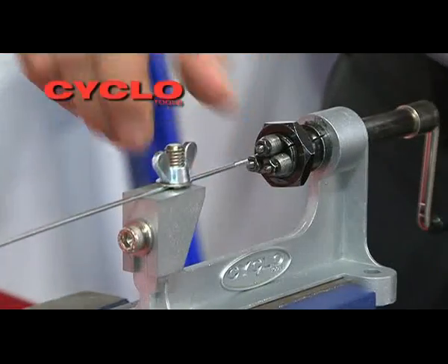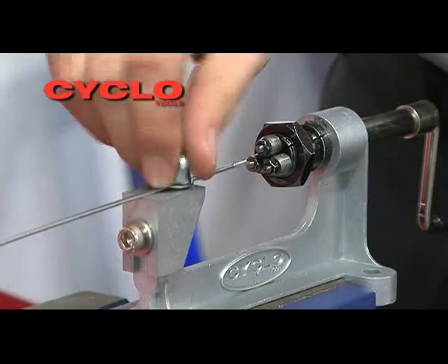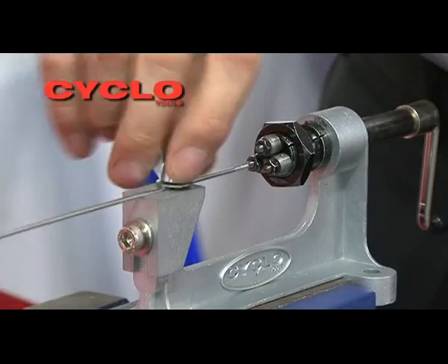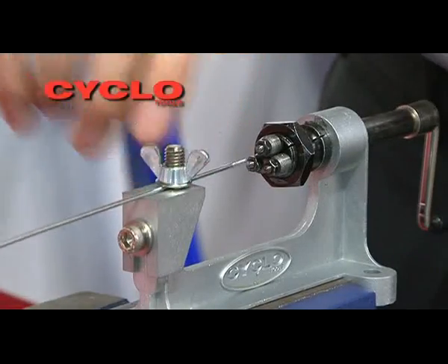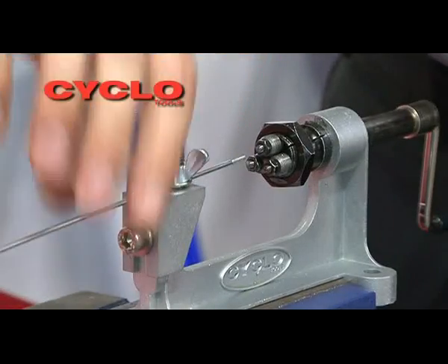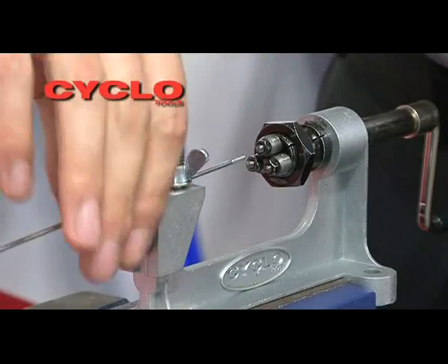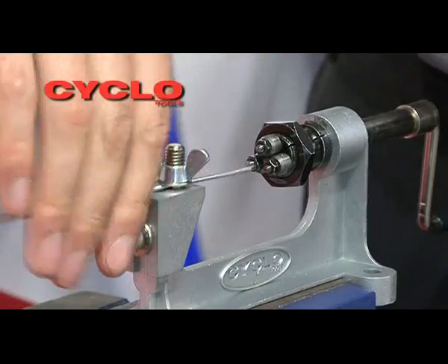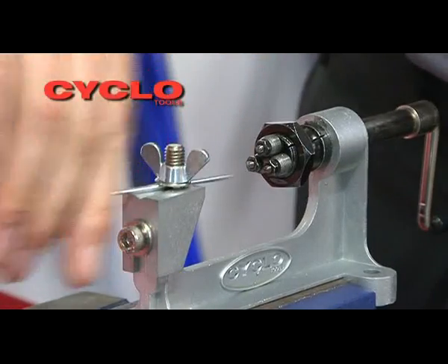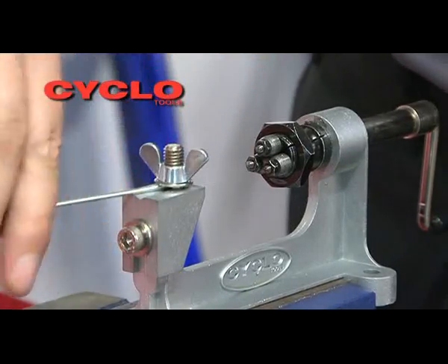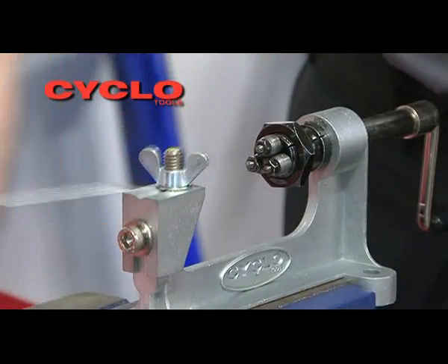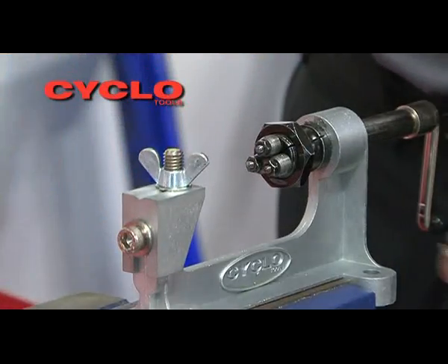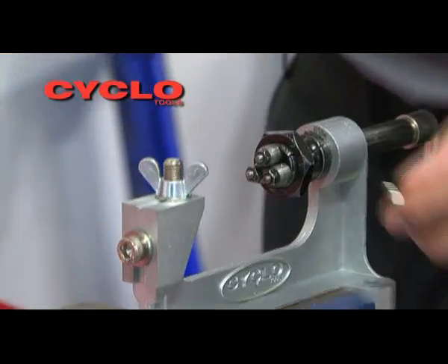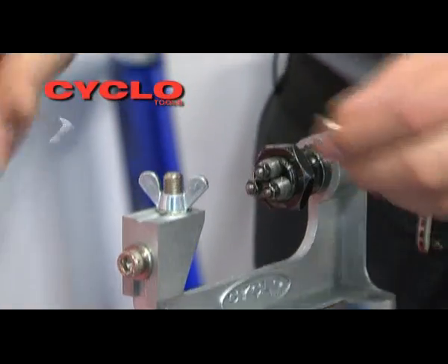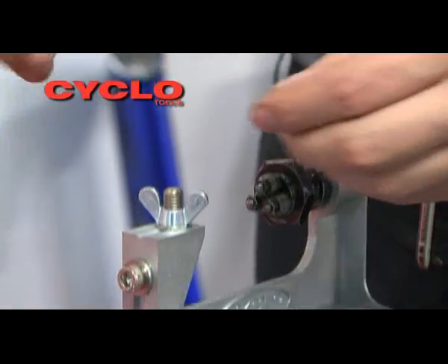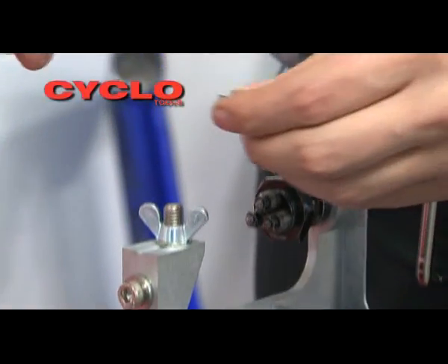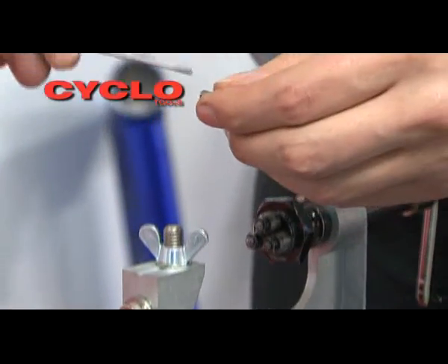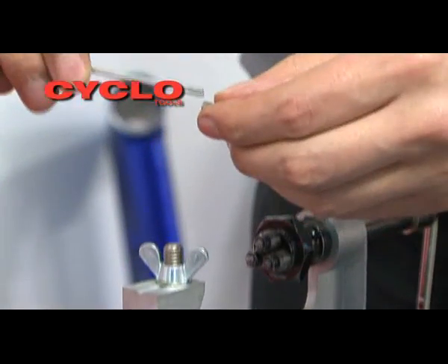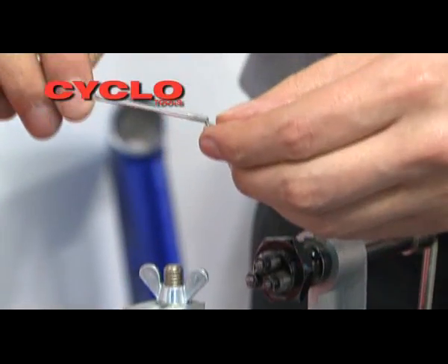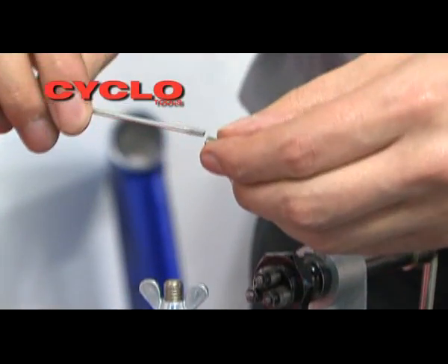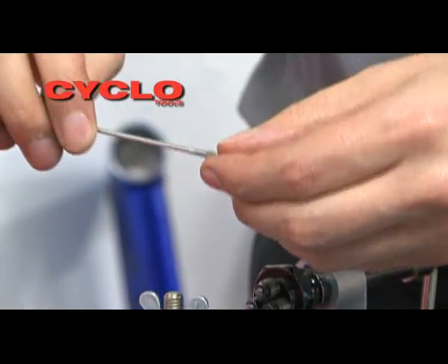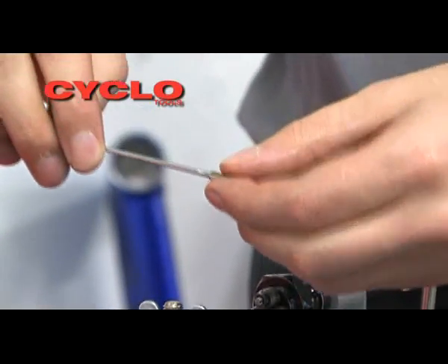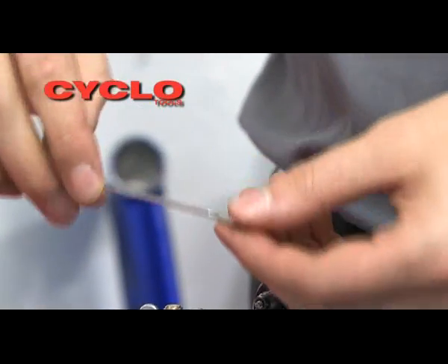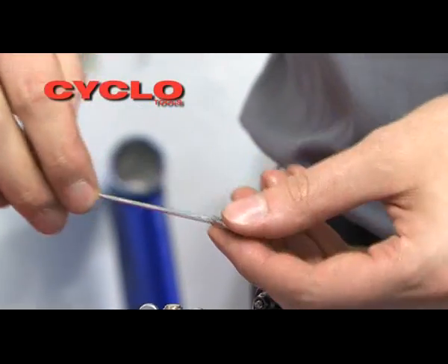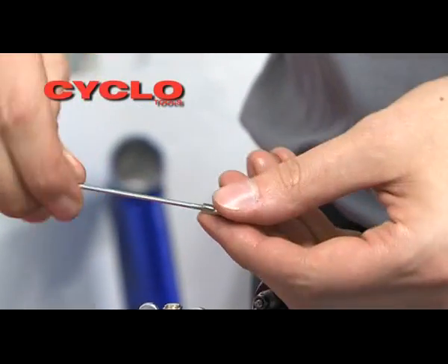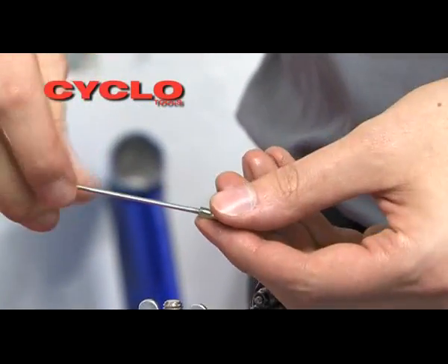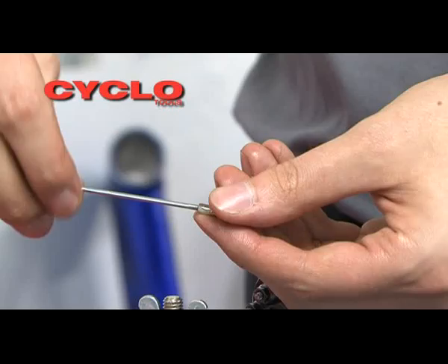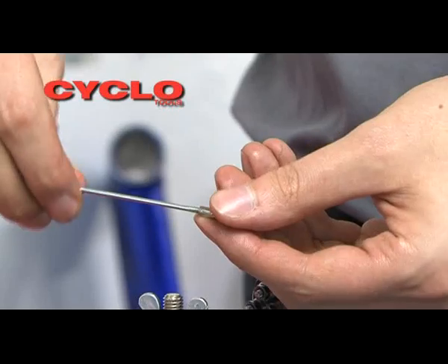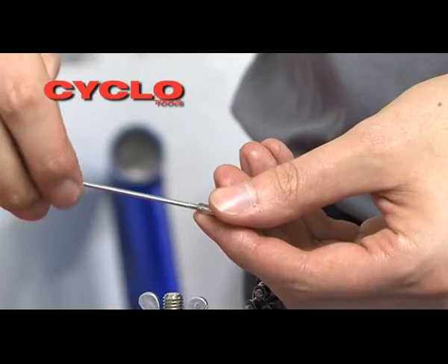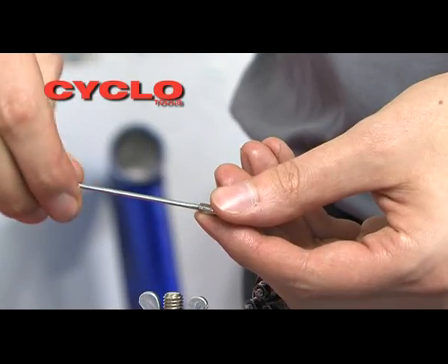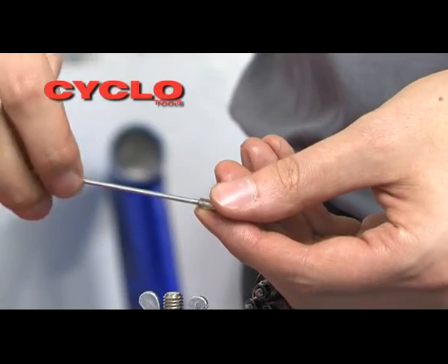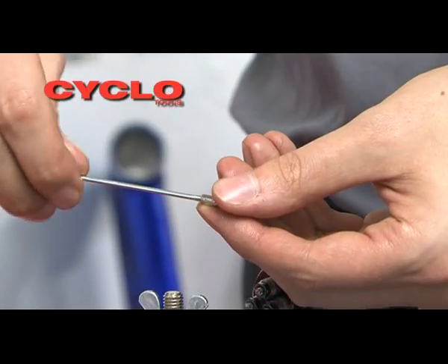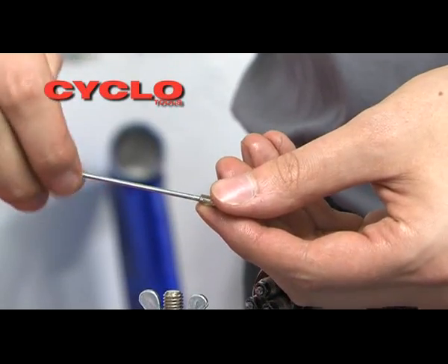Once the thread has been rolled, release the spoke from the tool and check the formation with the spoke nipple.